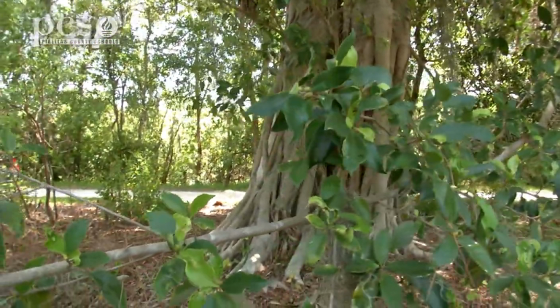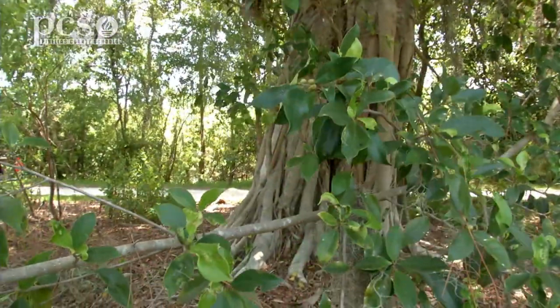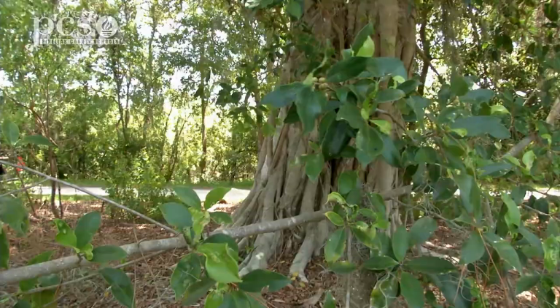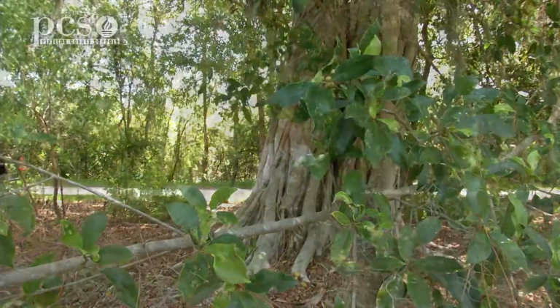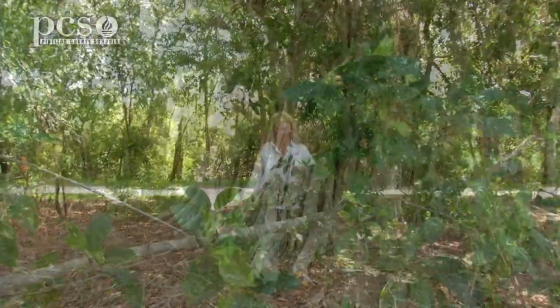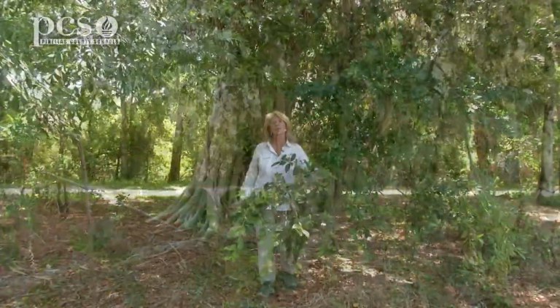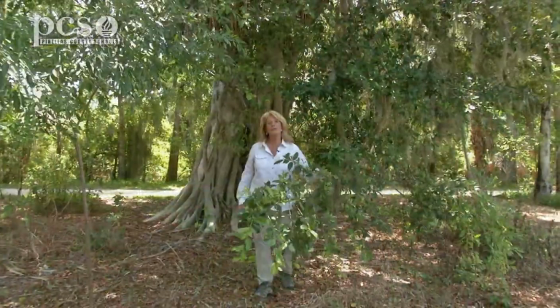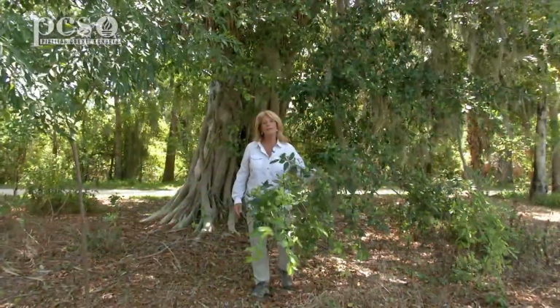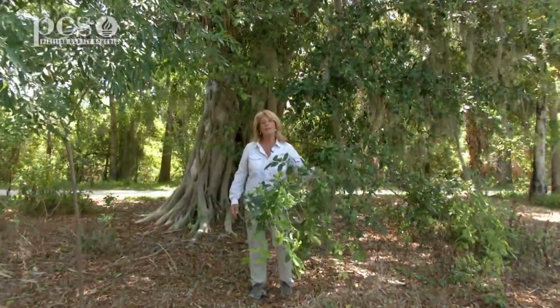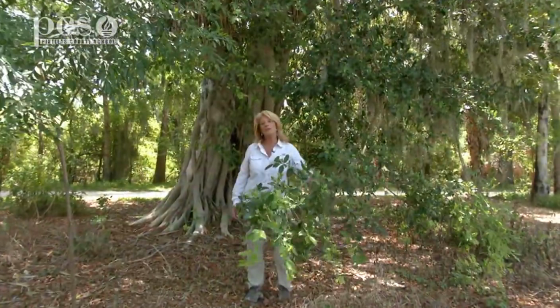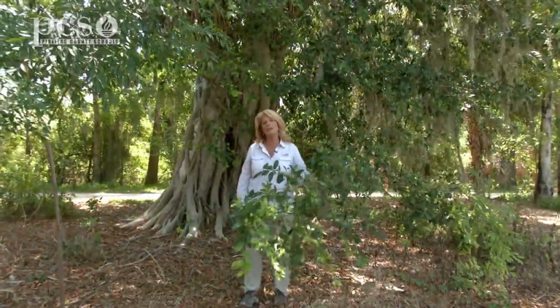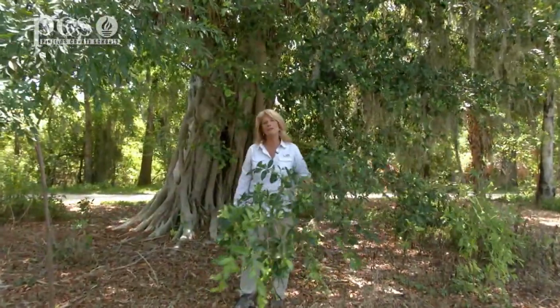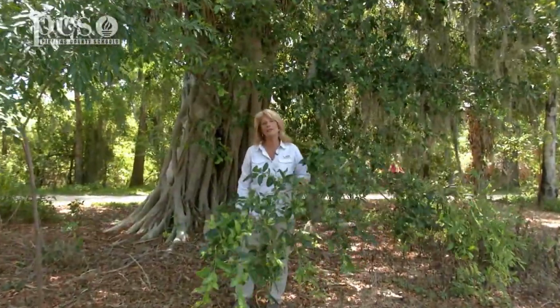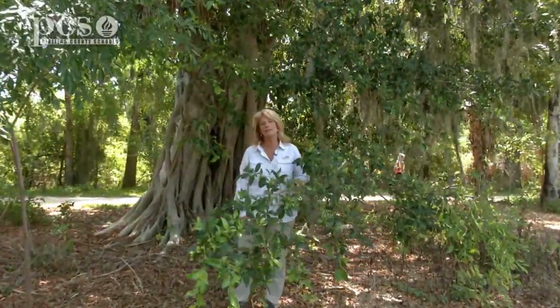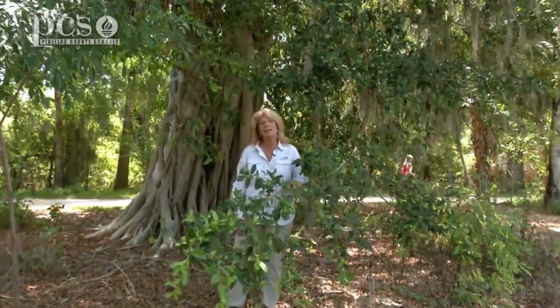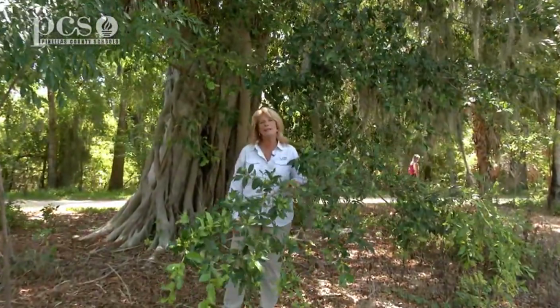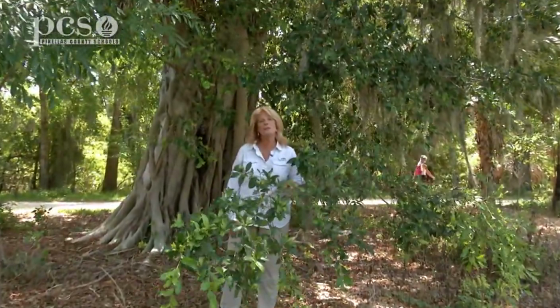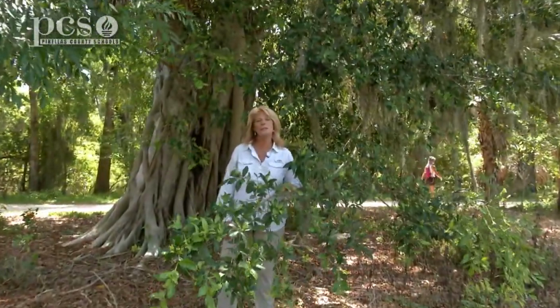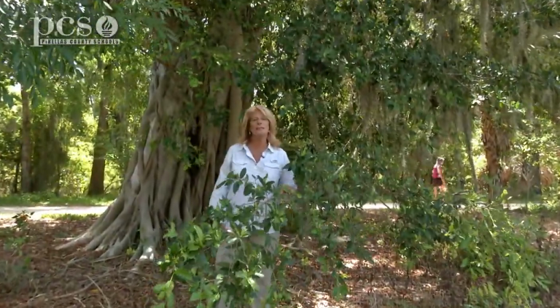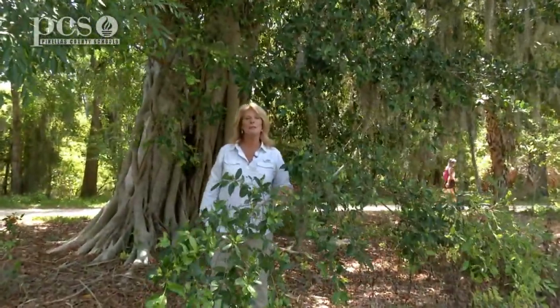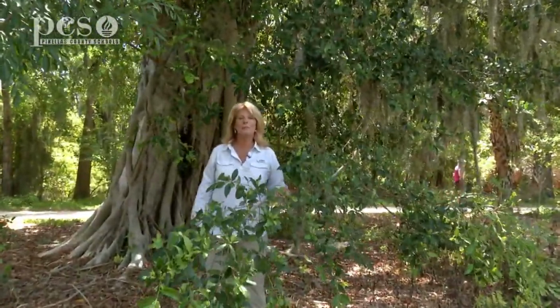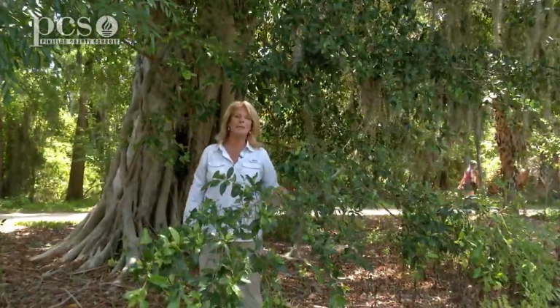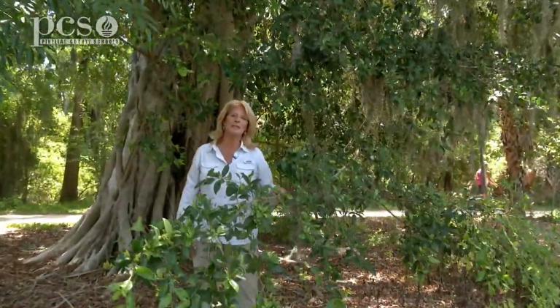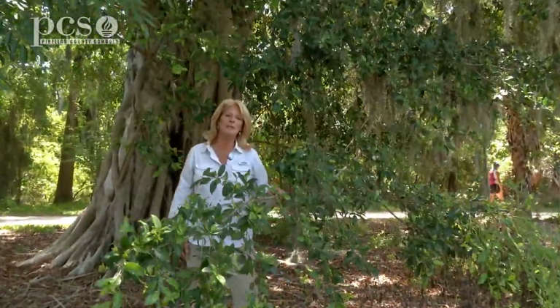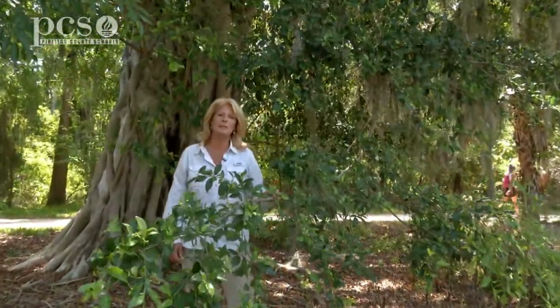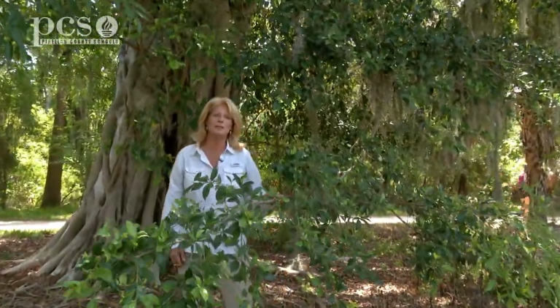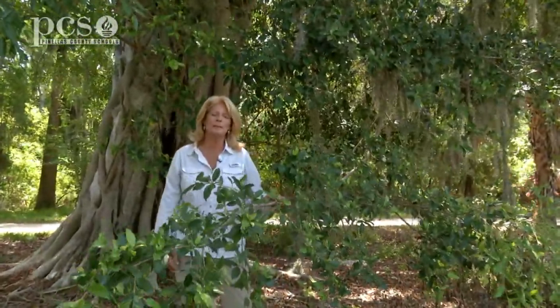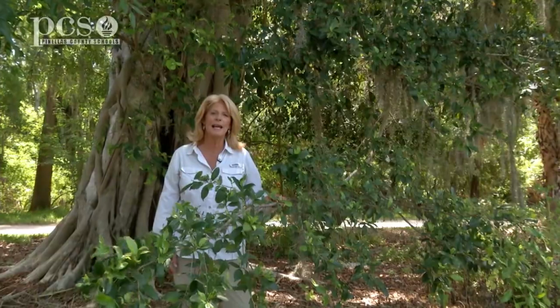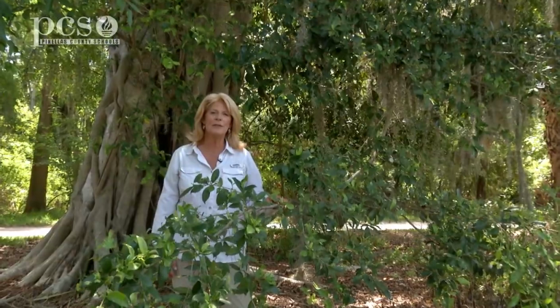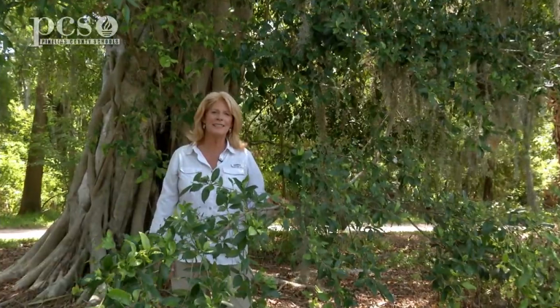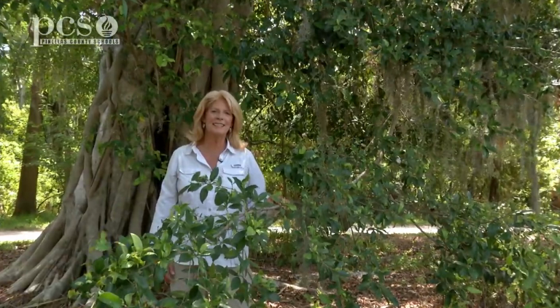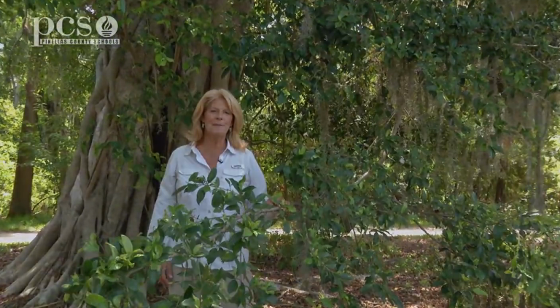I hope you've enjoyed our segment on the strangler fig. This is Martine LaDuke at Boyd Hill Nature Preserve. I'll see you next time.